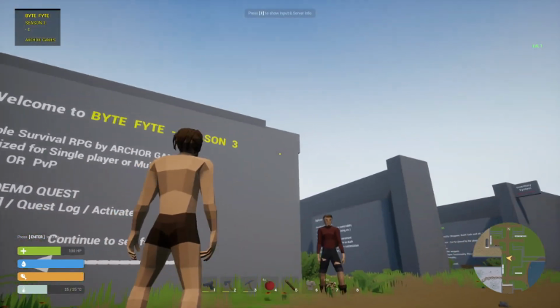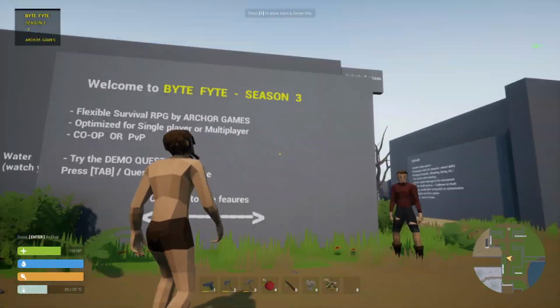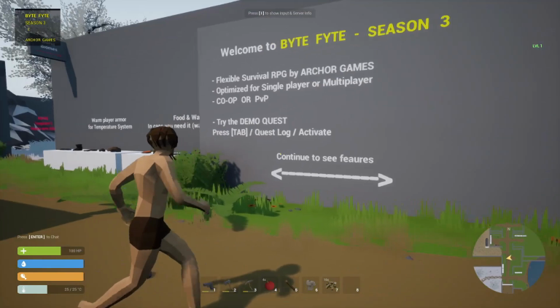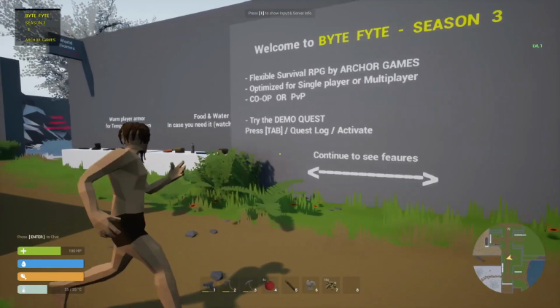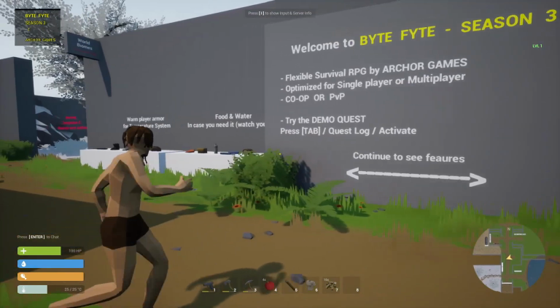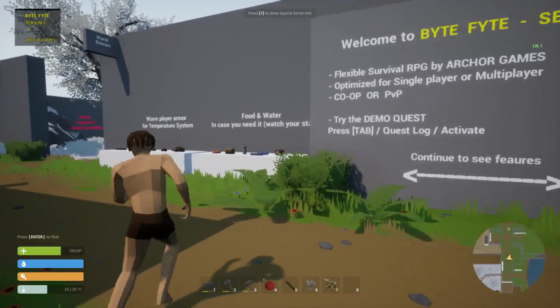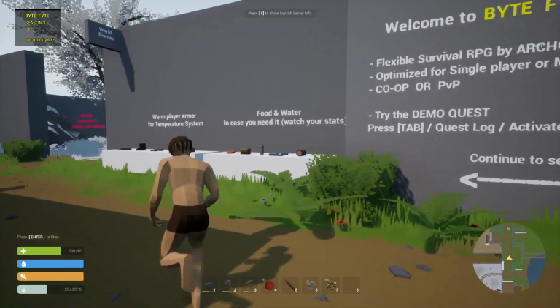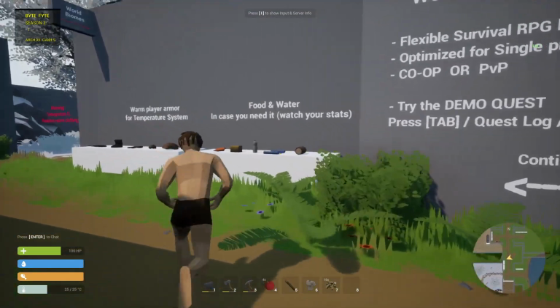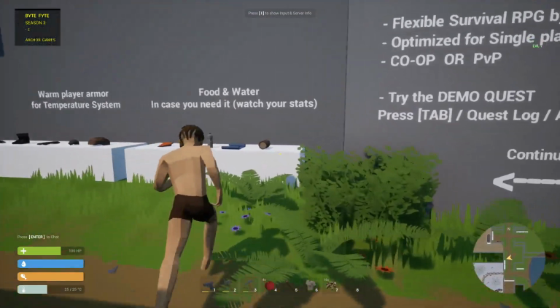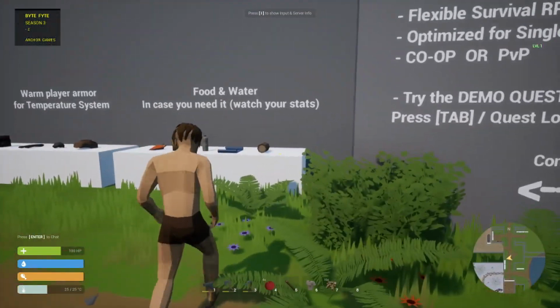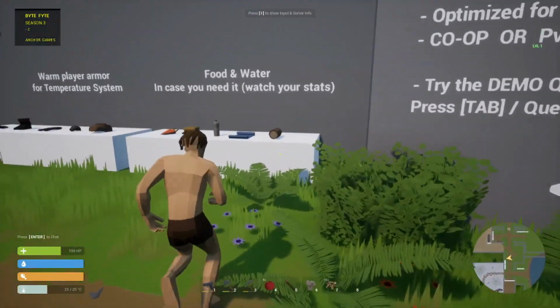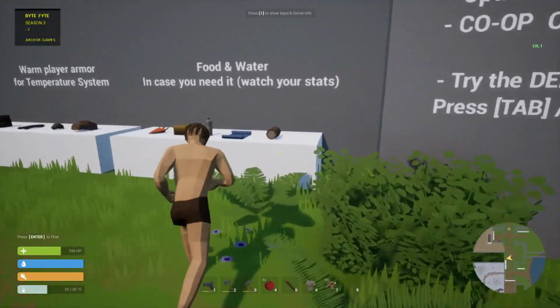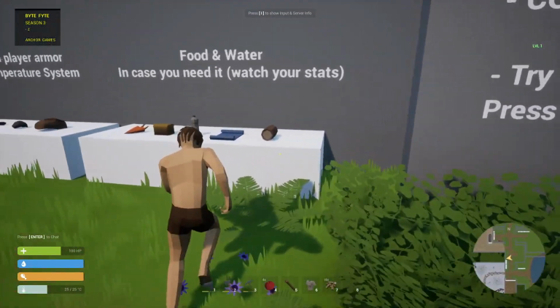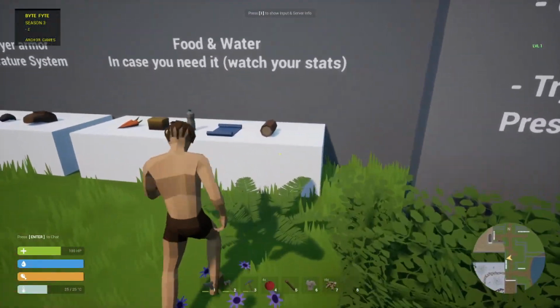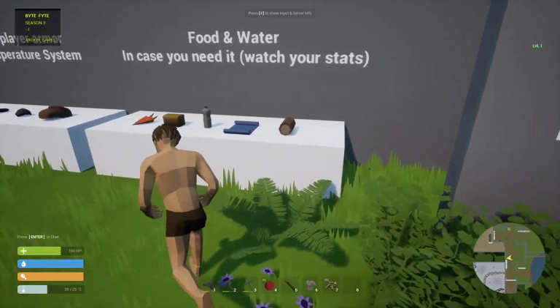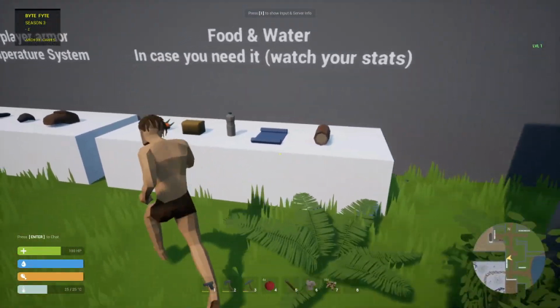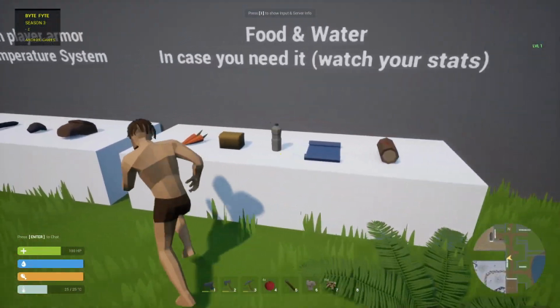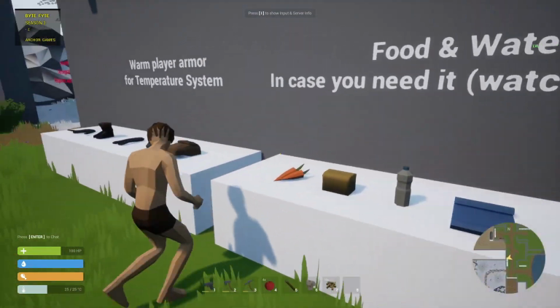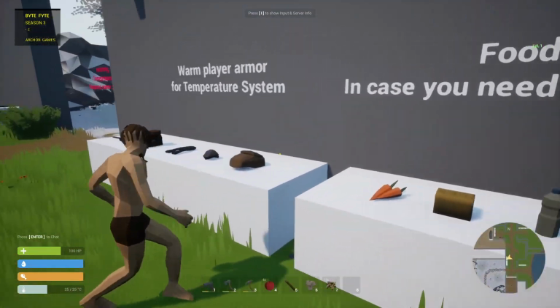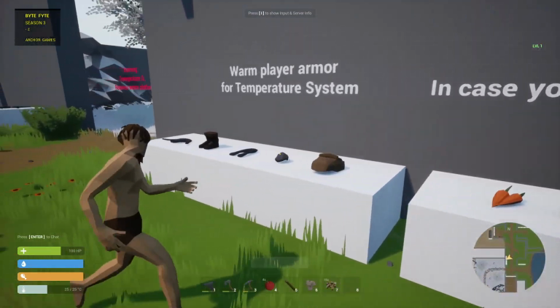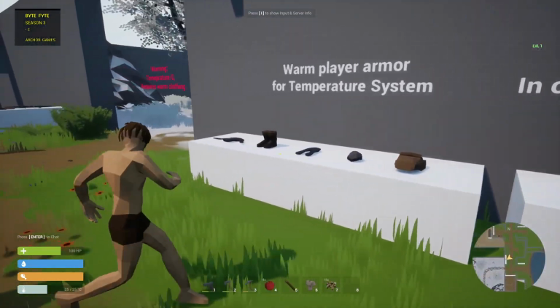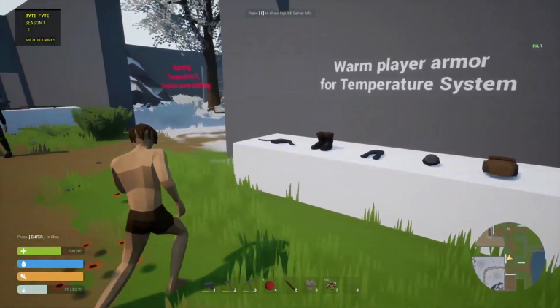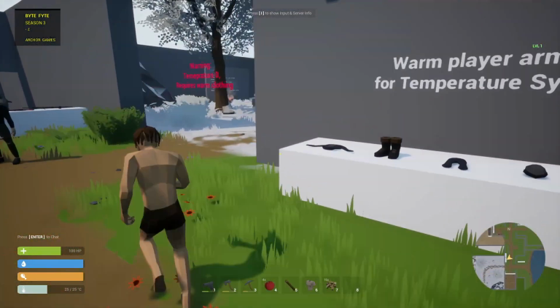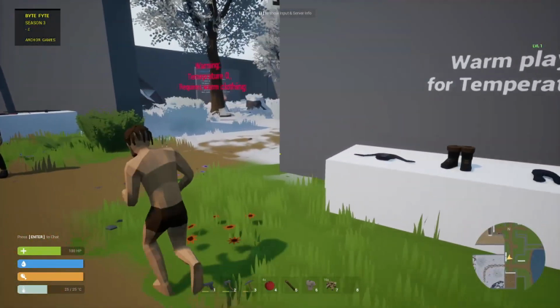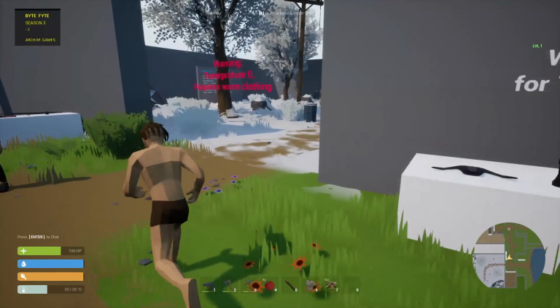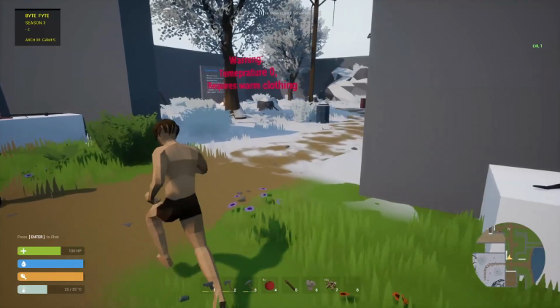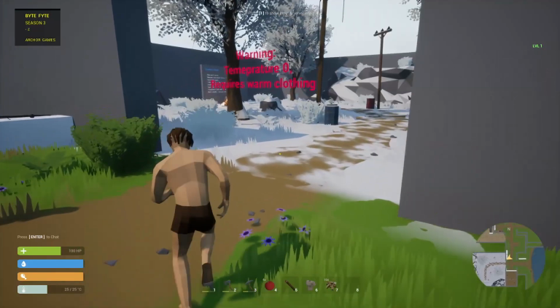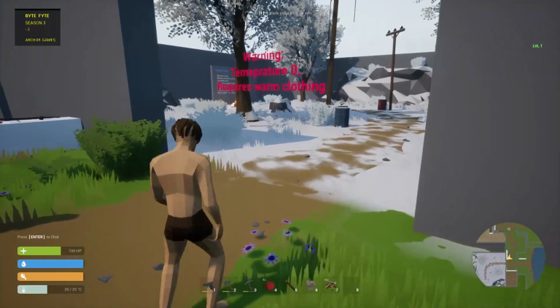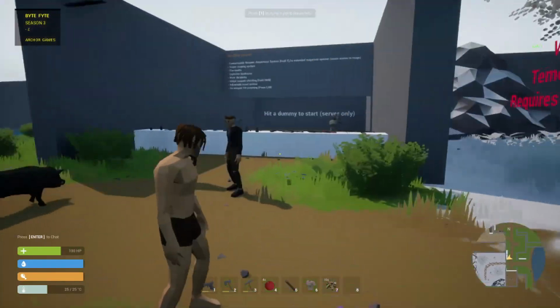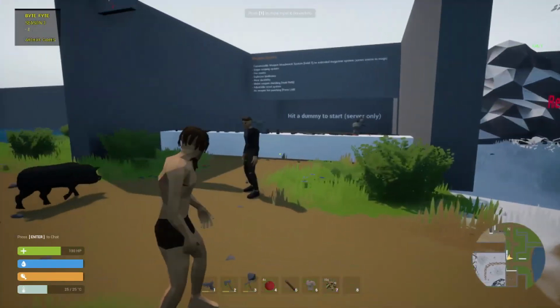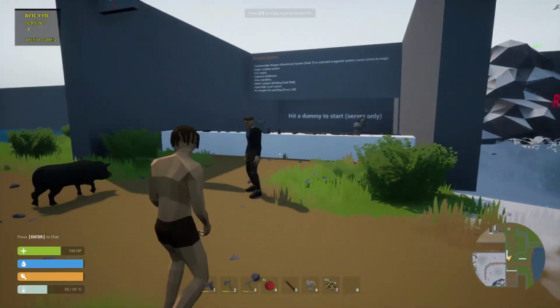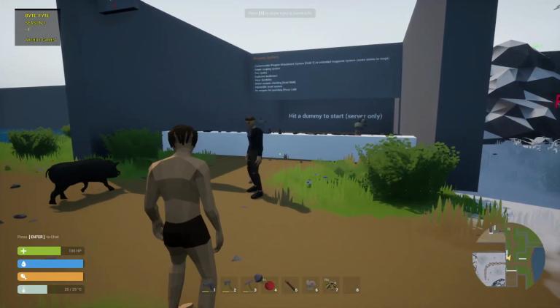So we've got vehicle systems, food and water. There's a warning — temperature is zero, requires more clothing.